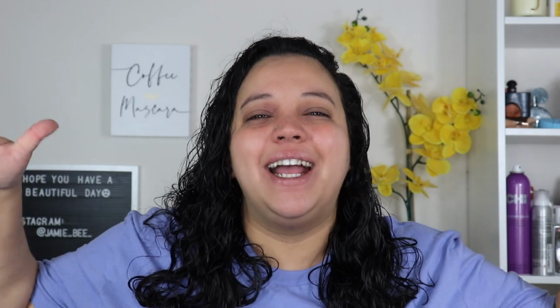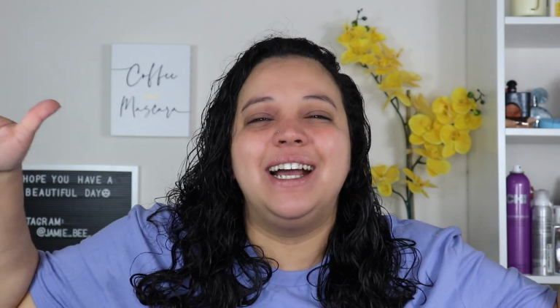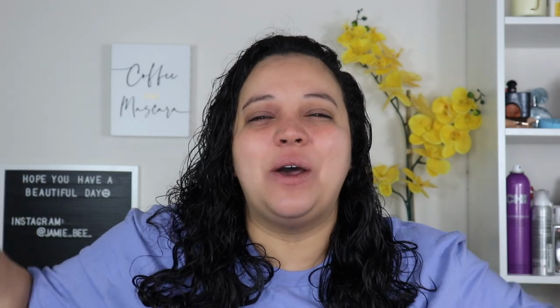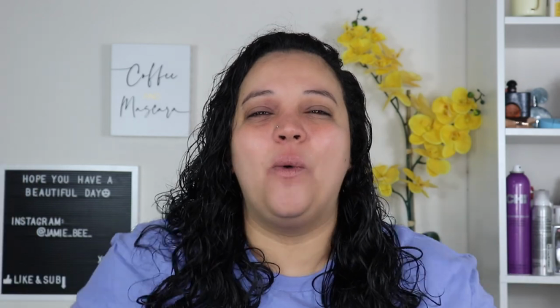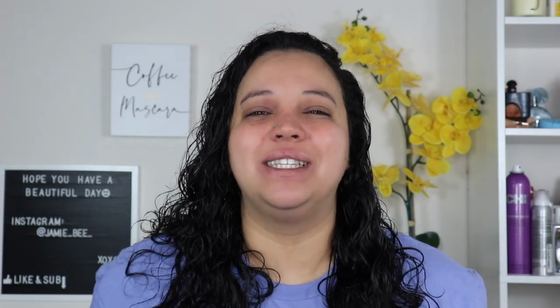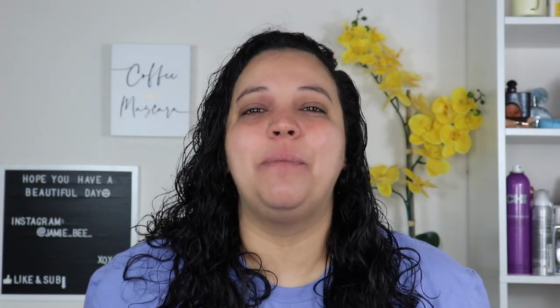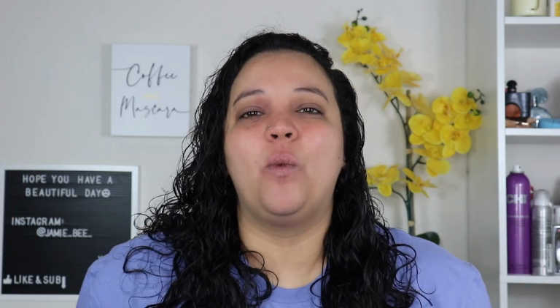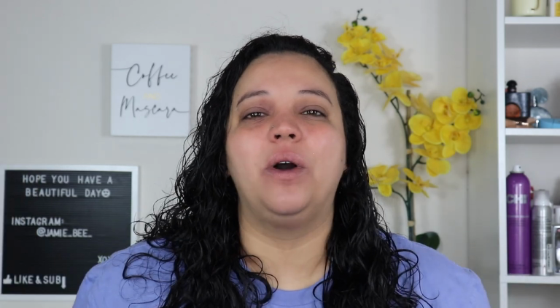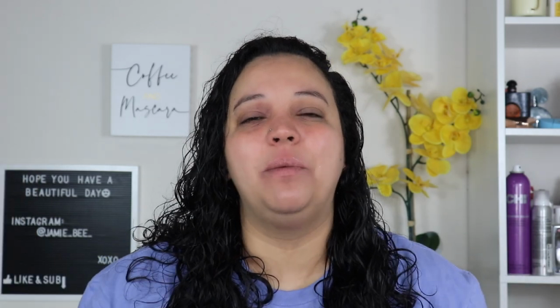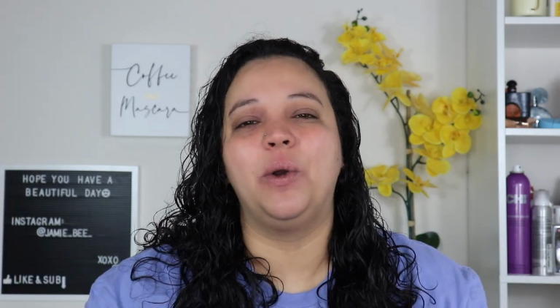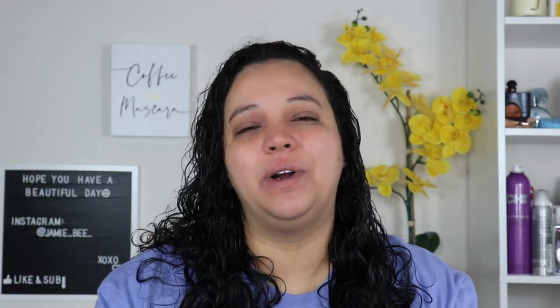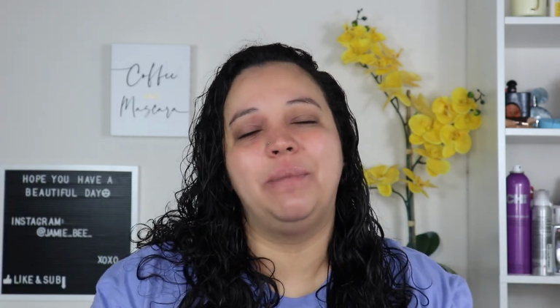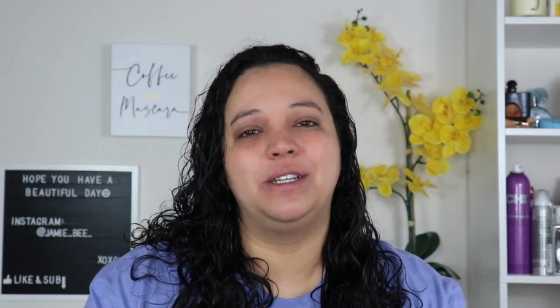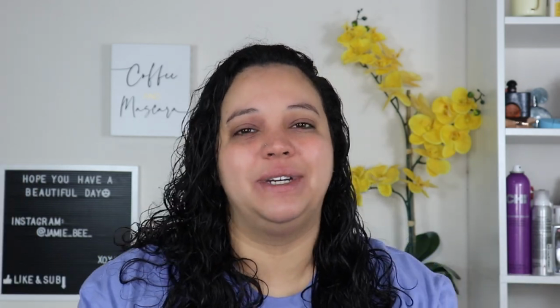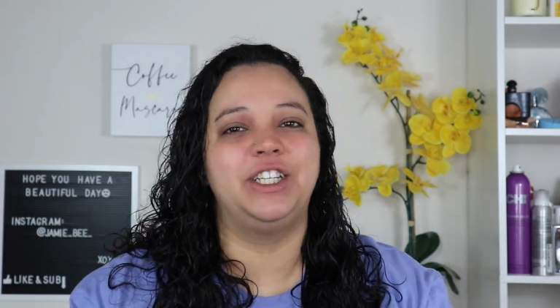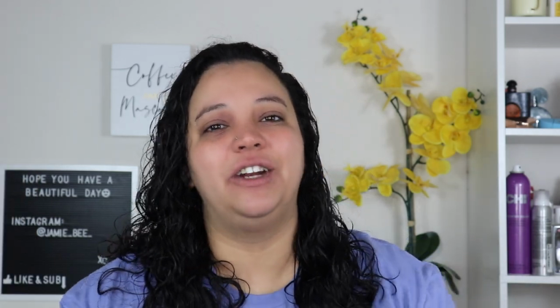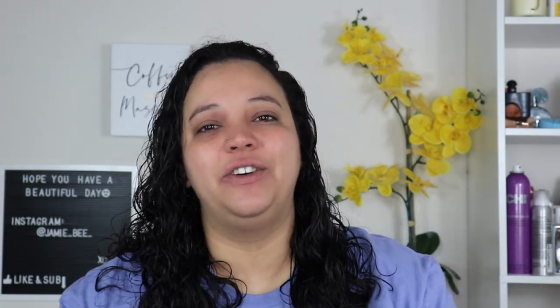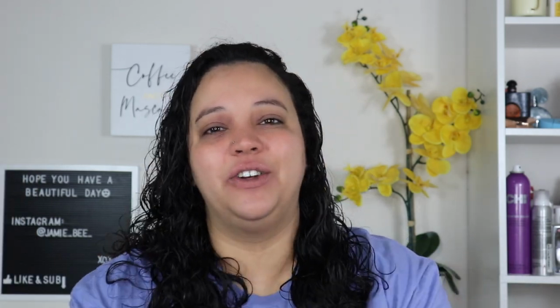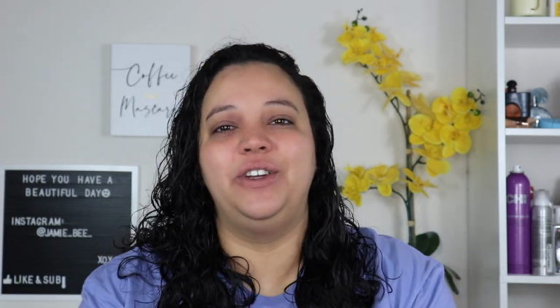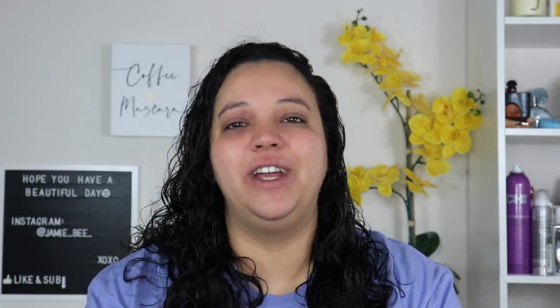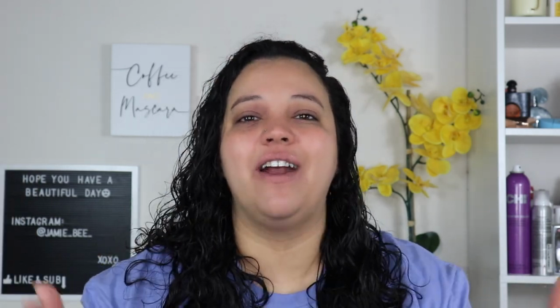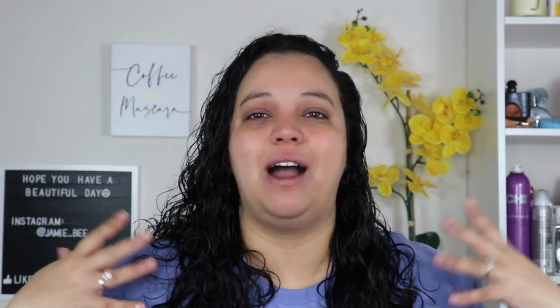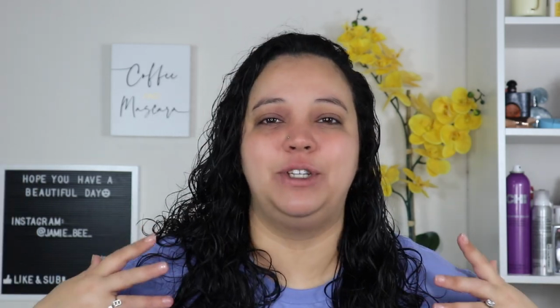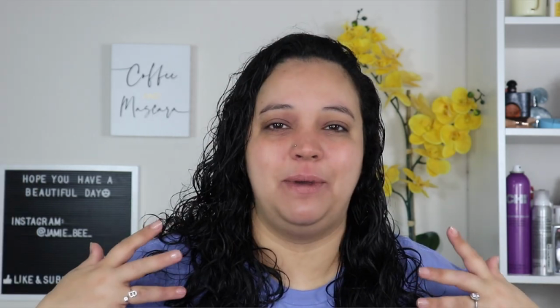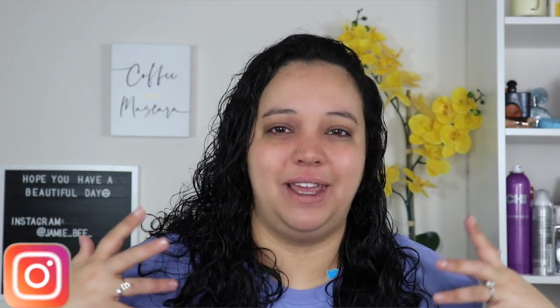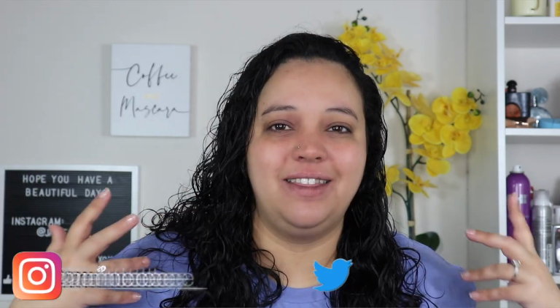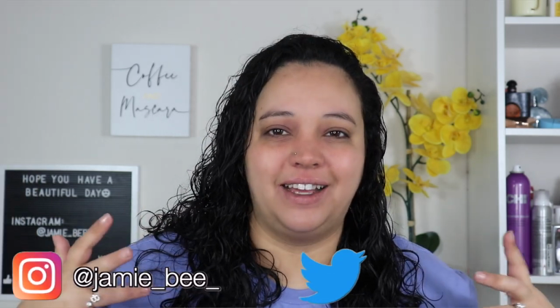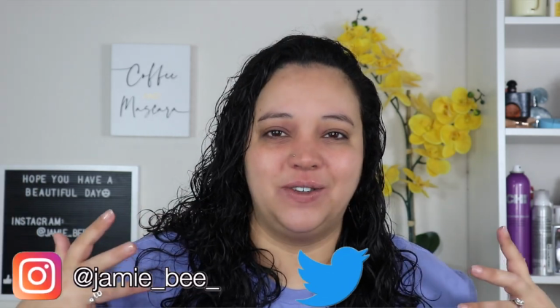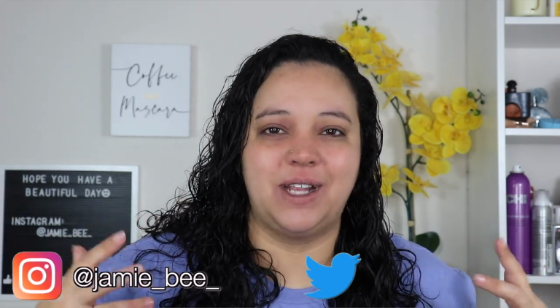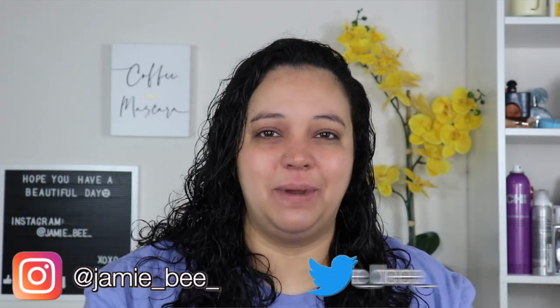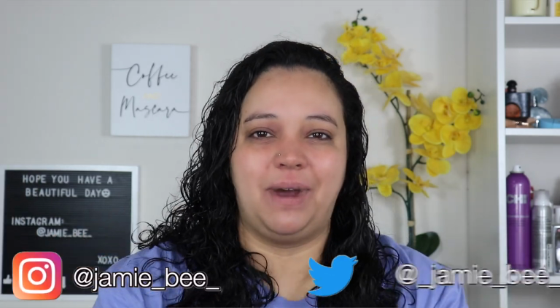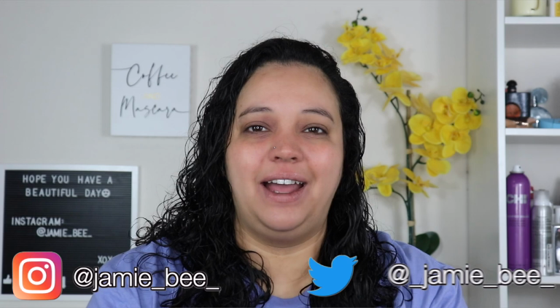Hey guys, what's up? Welcome or welcome back to my channel. If you're new here, I'm Jamie B. Thanks for stopping by.